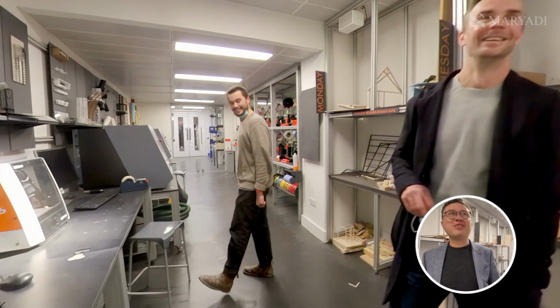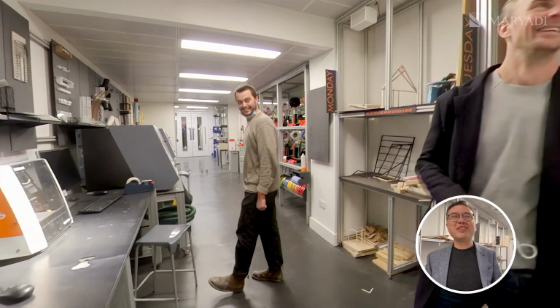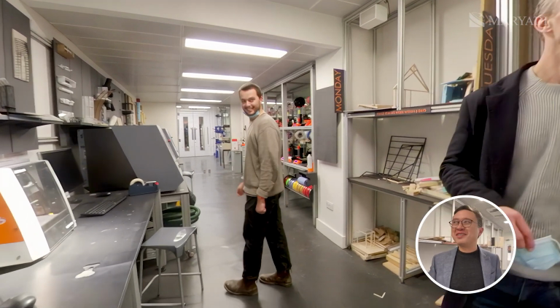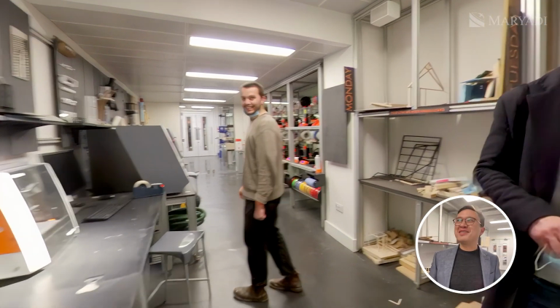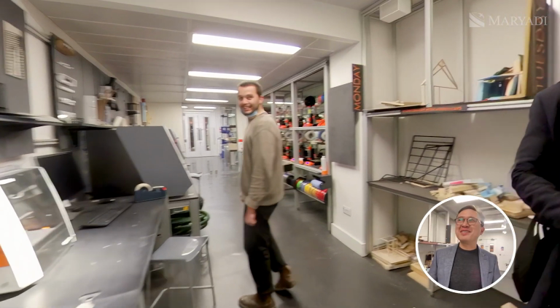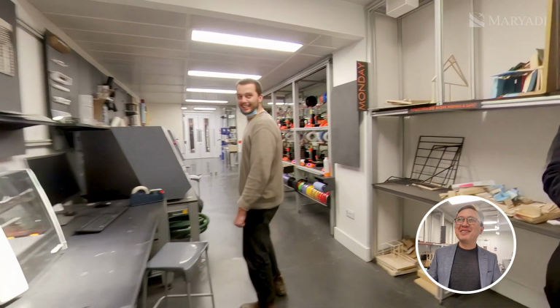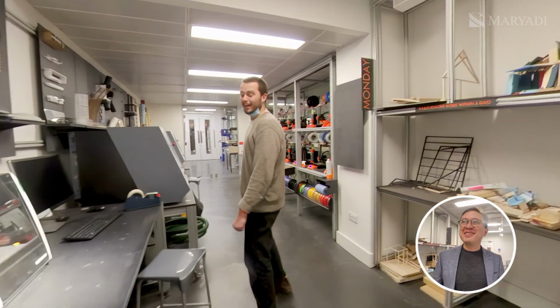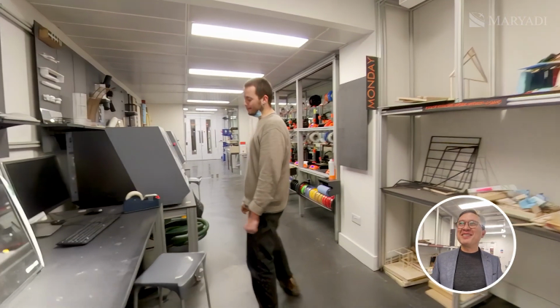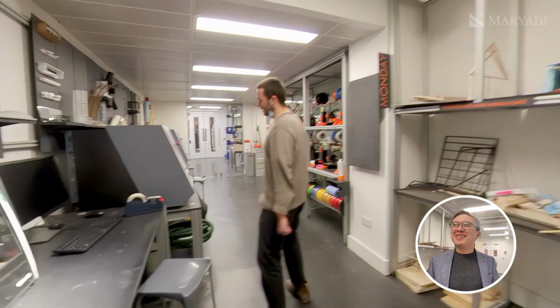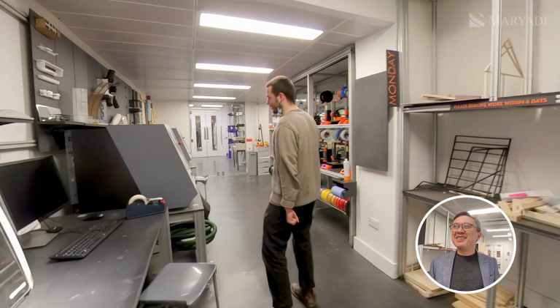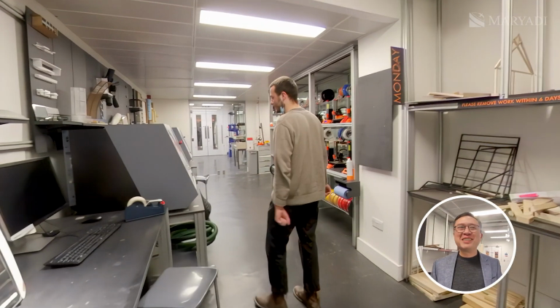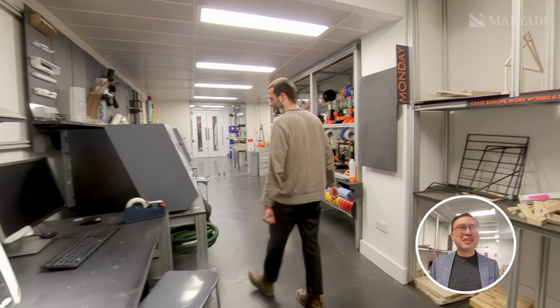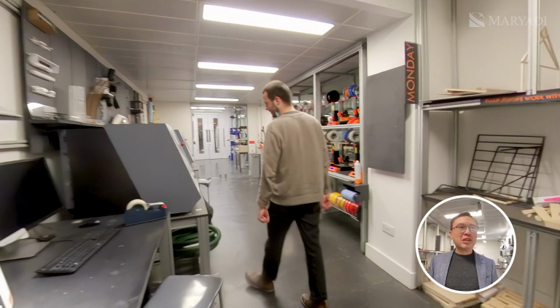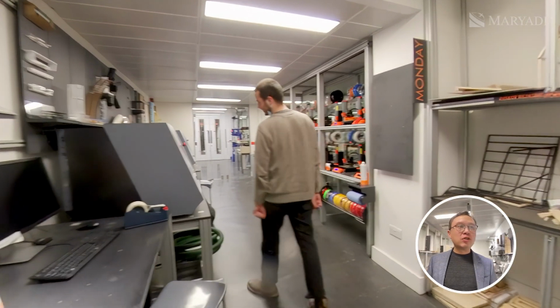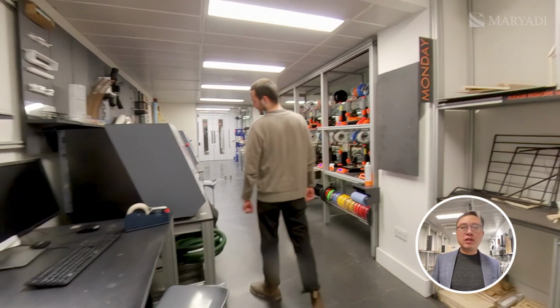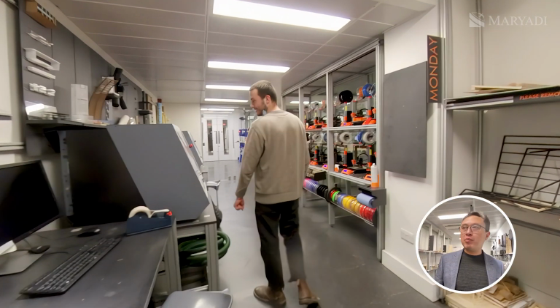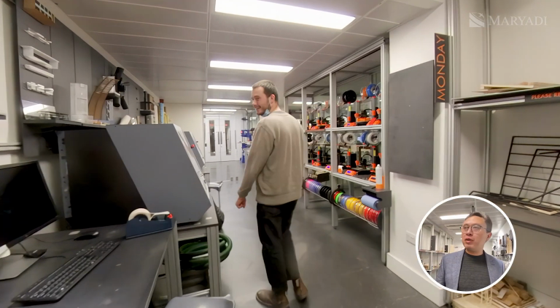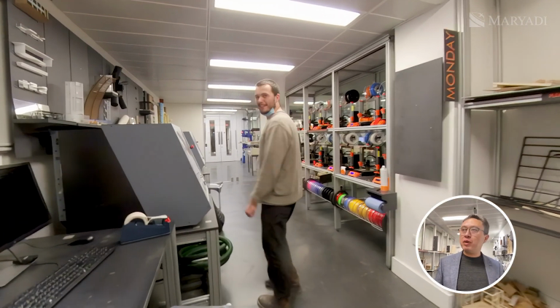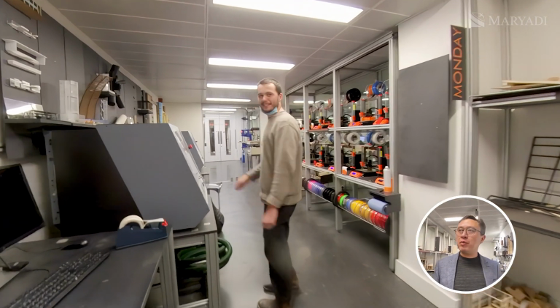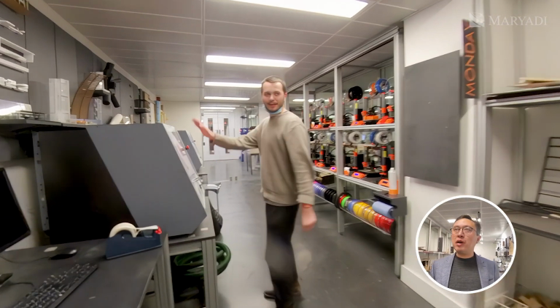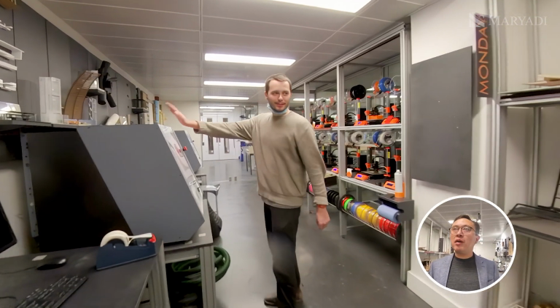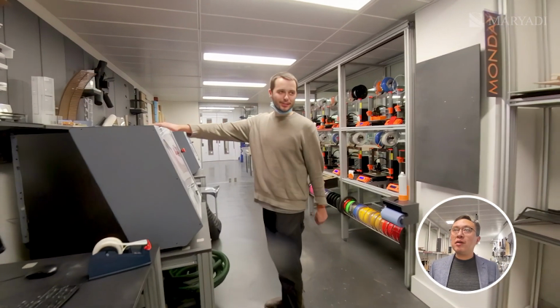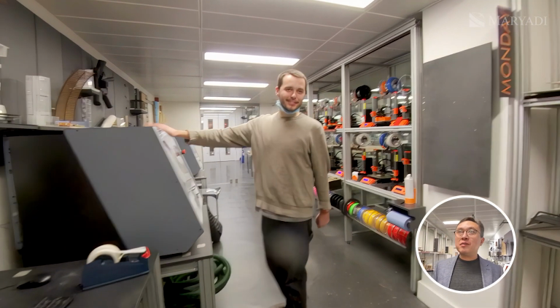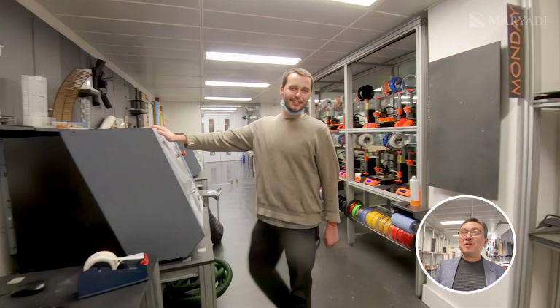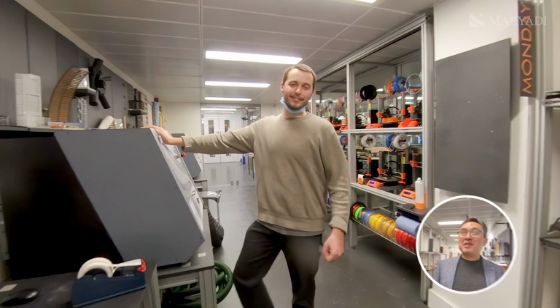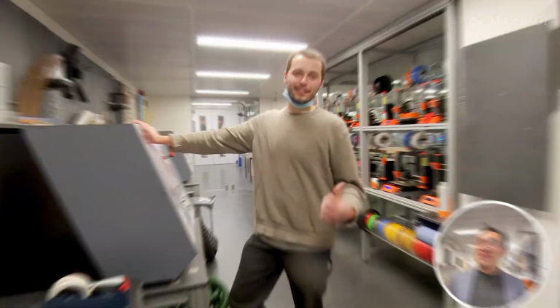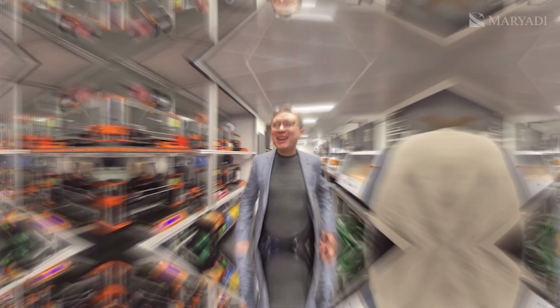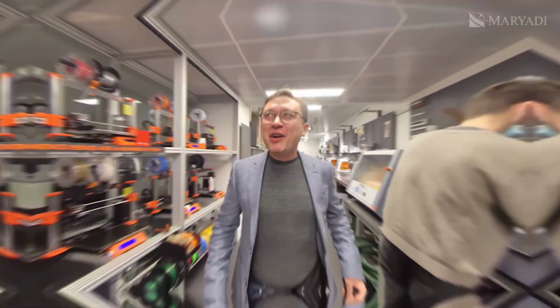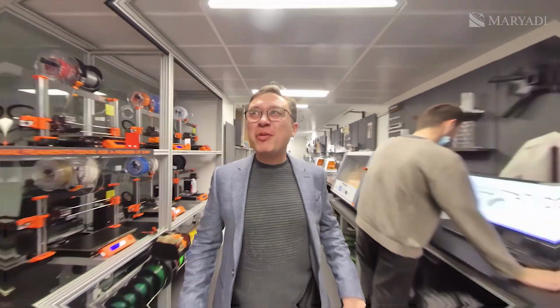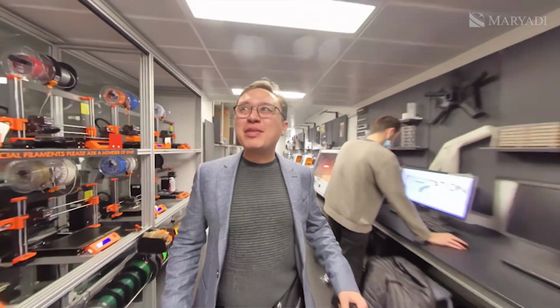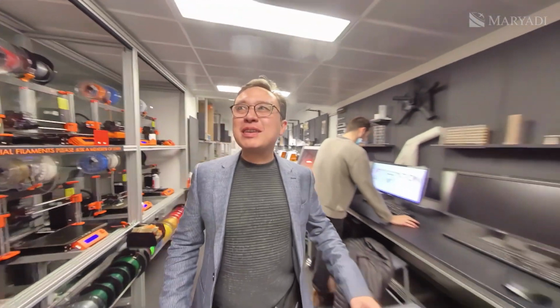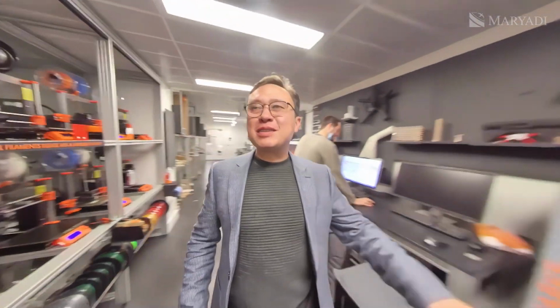The student says it's nice to be able to use all this equipment — it's a great benefit of studying here.